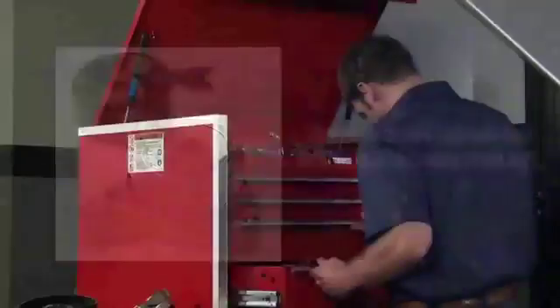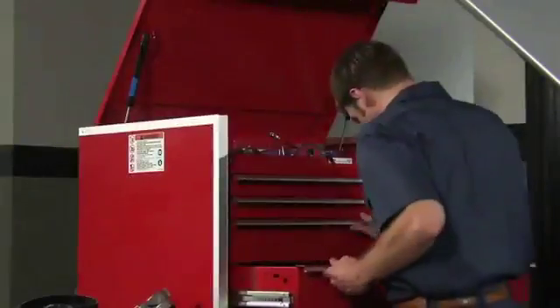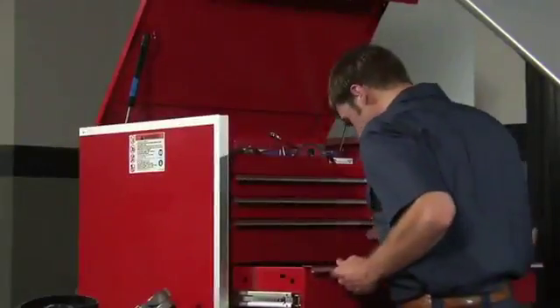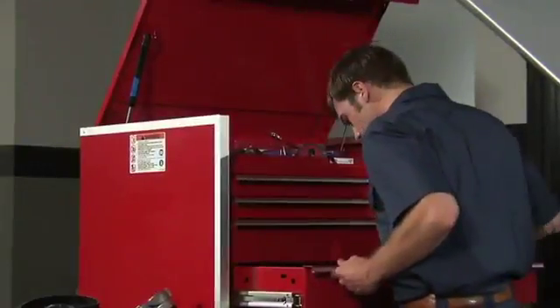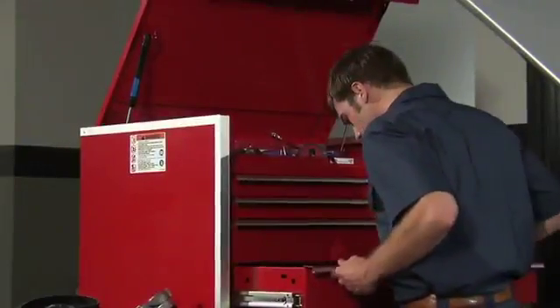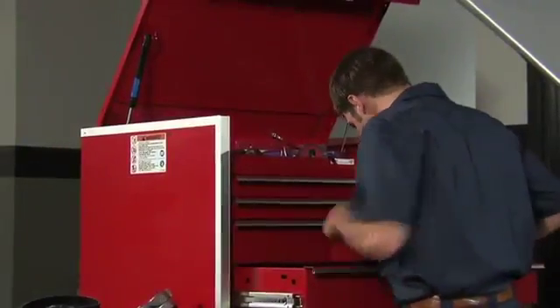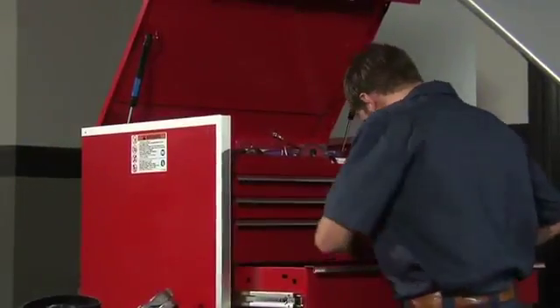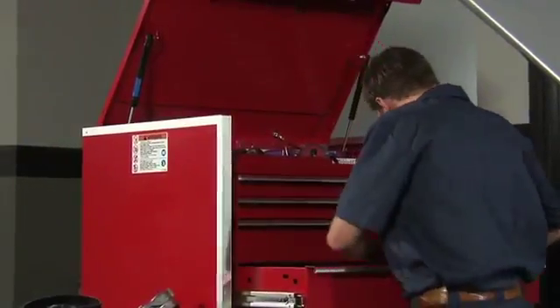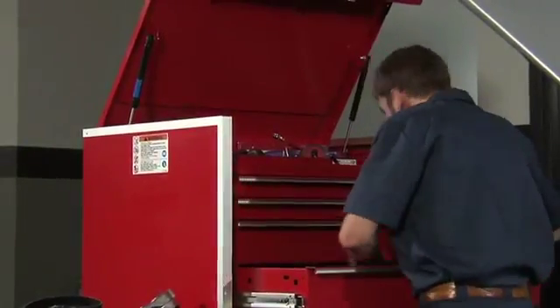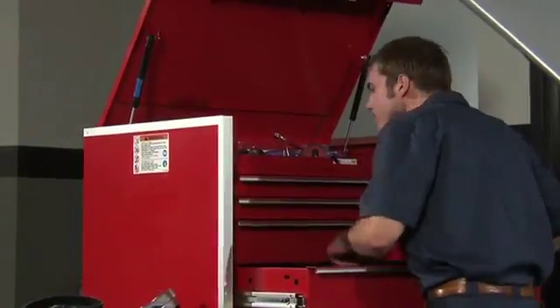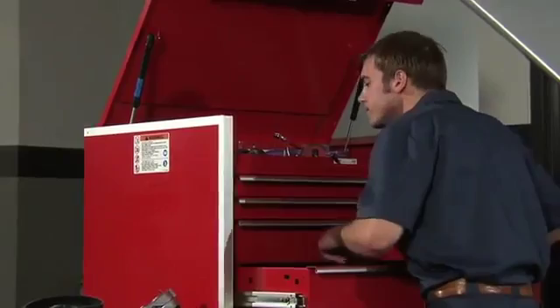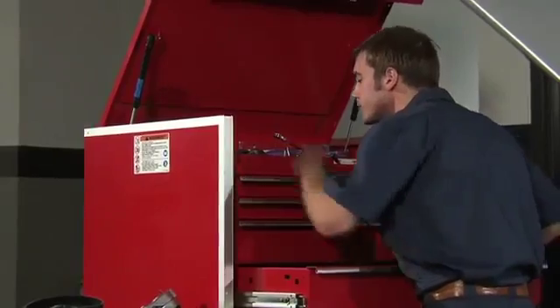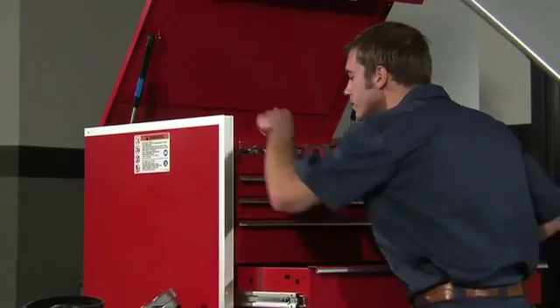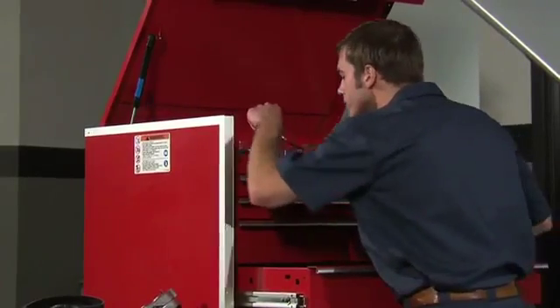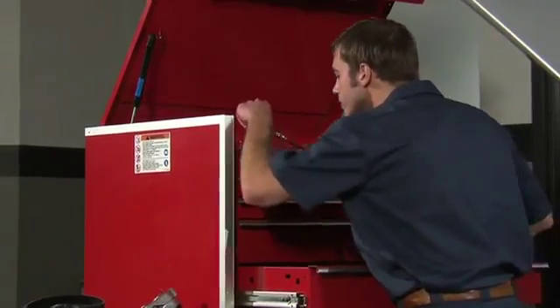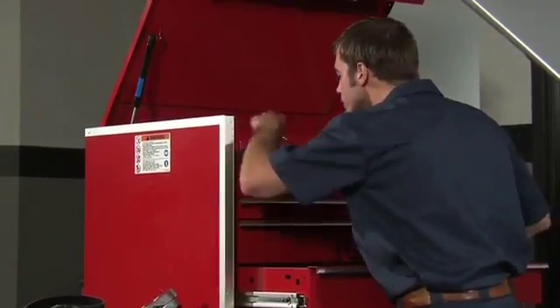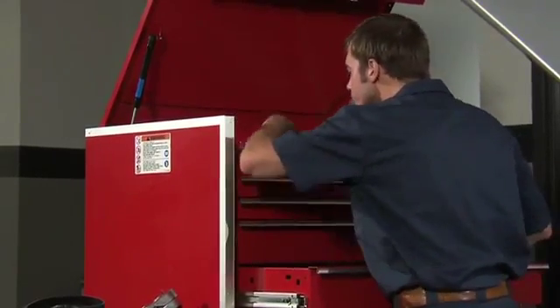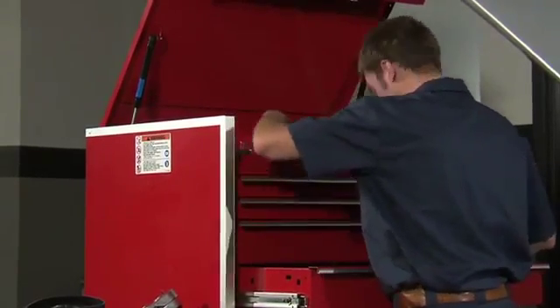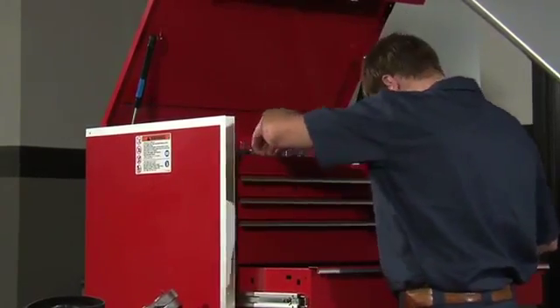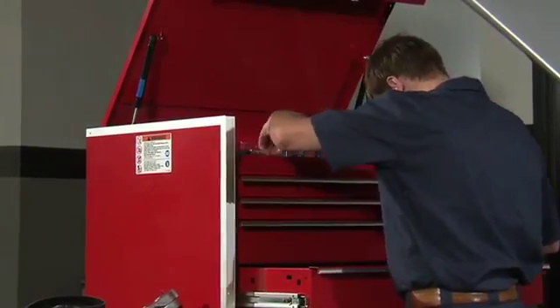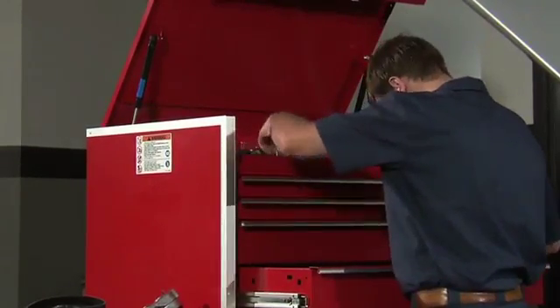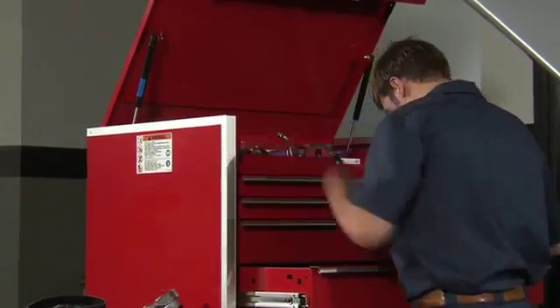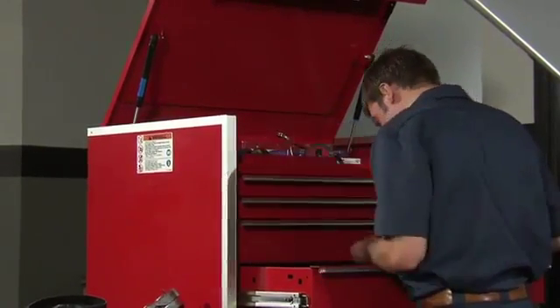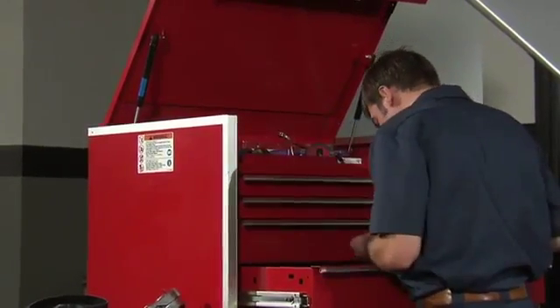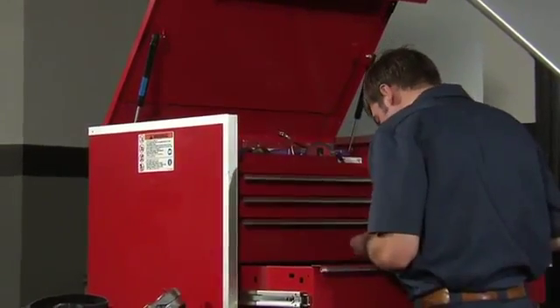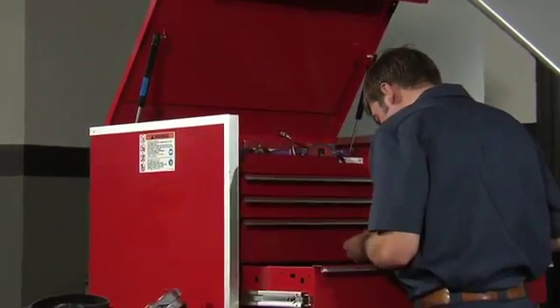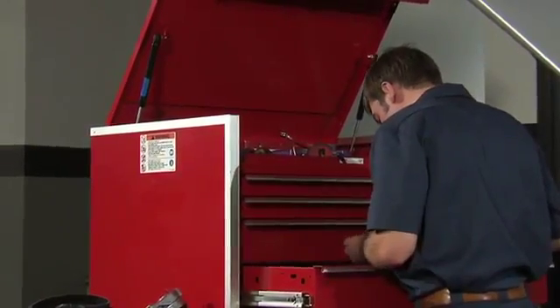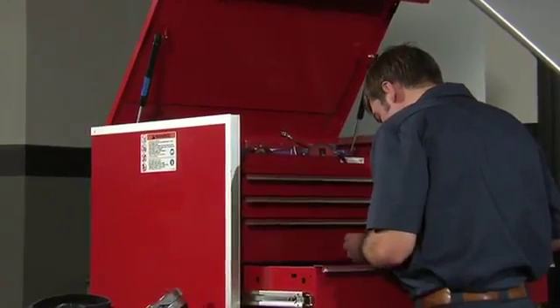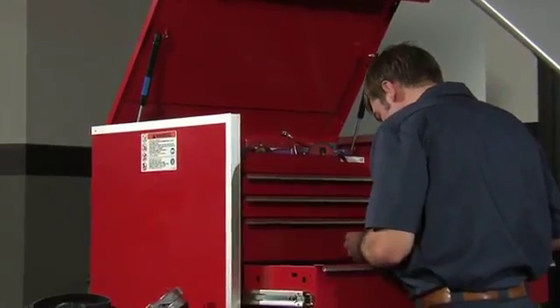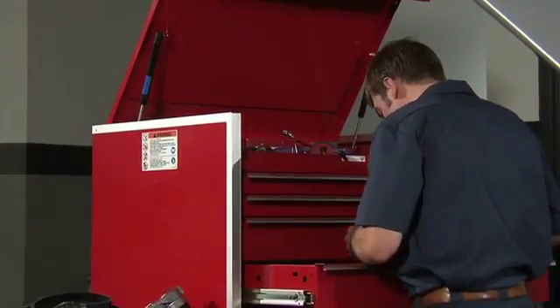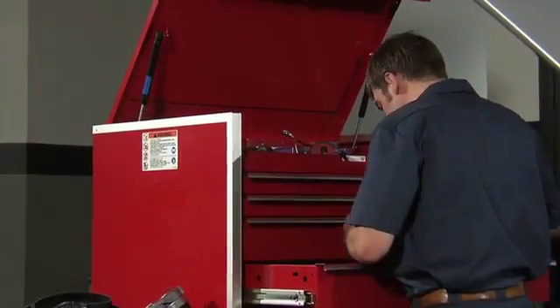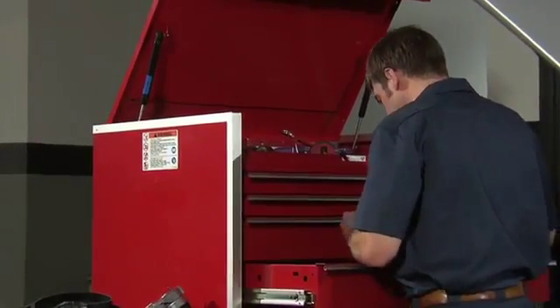It is important to select the correct size tool and make sure it is fully engaged with the tensioner before attempting to lift the arm.